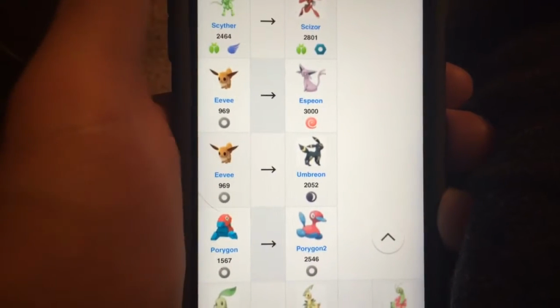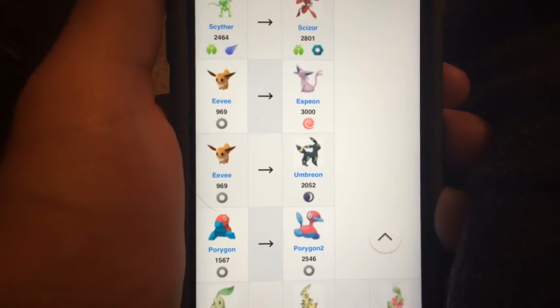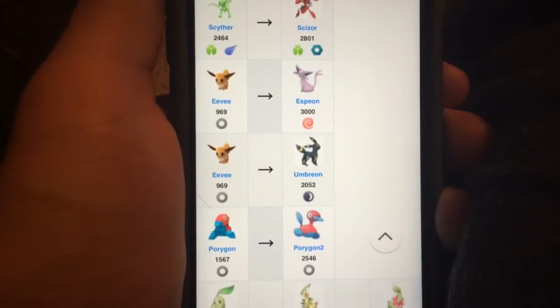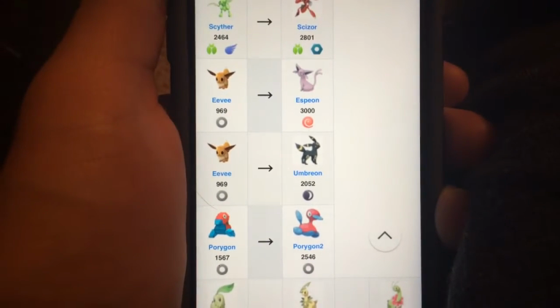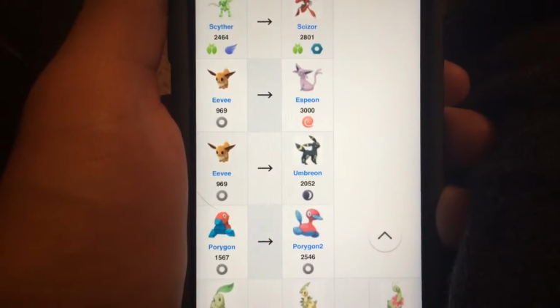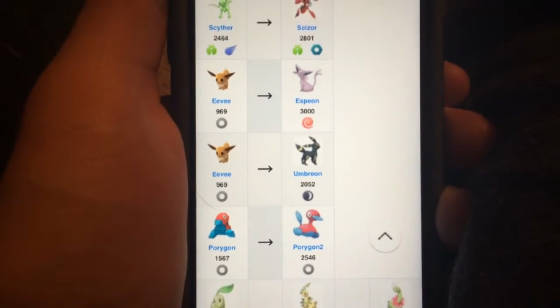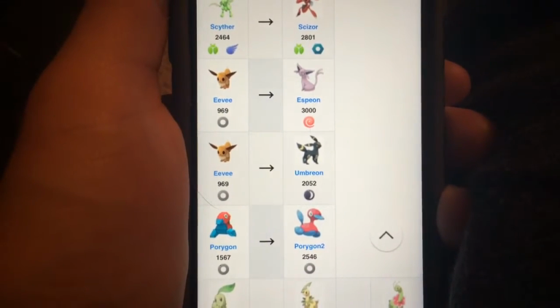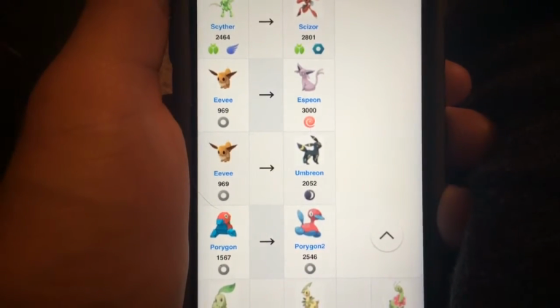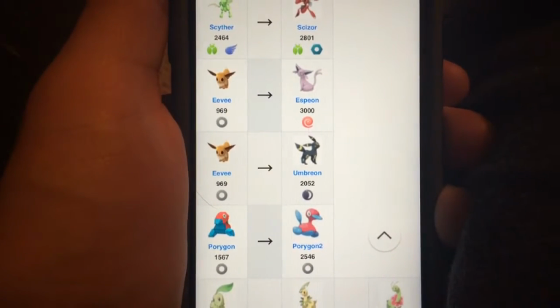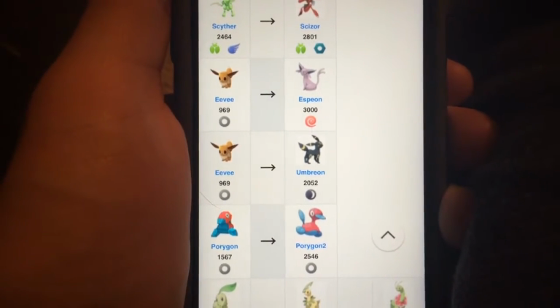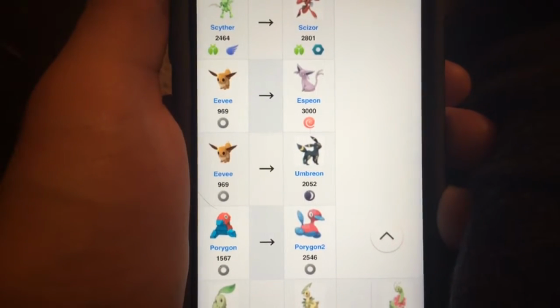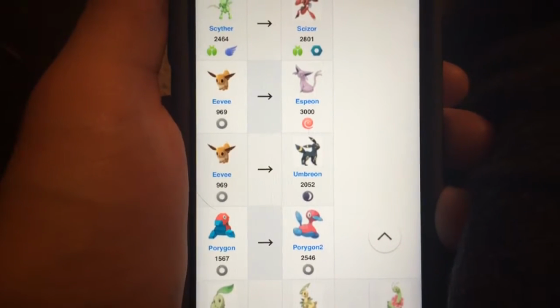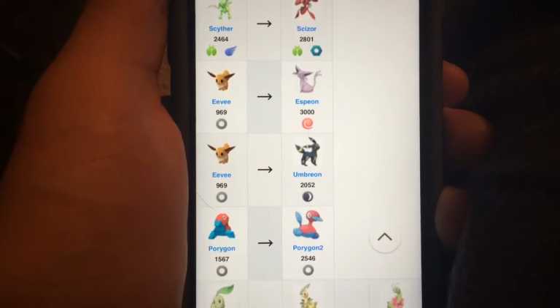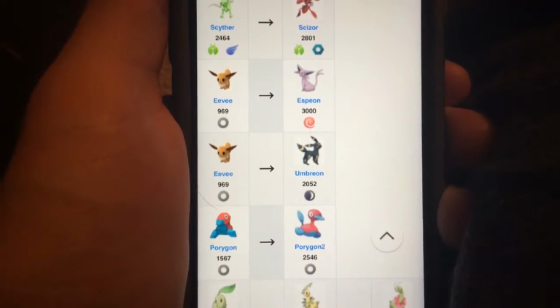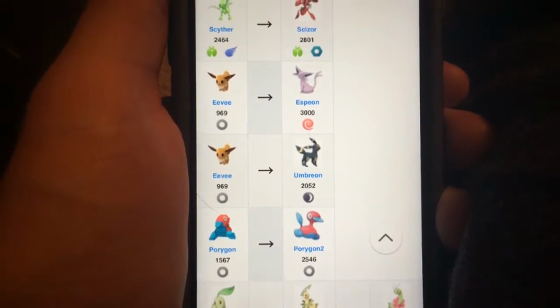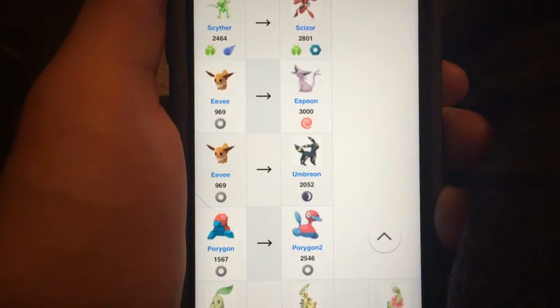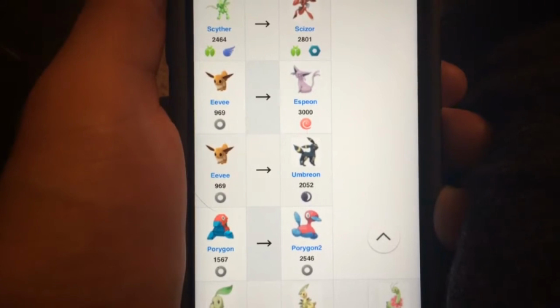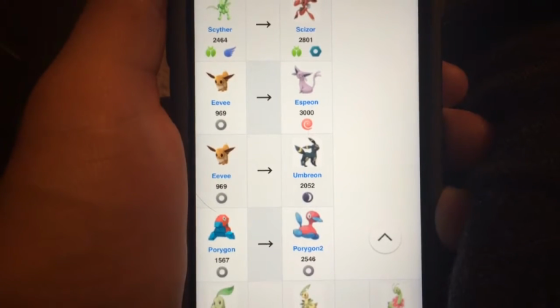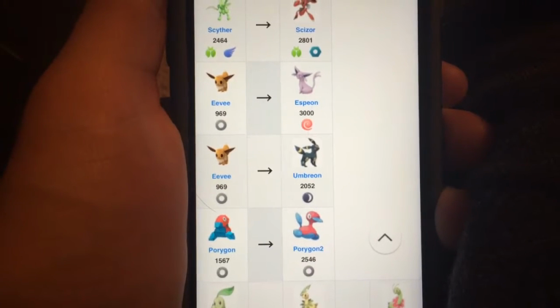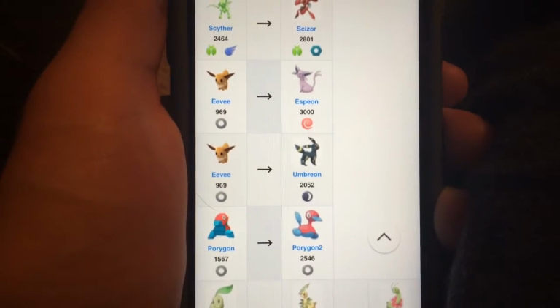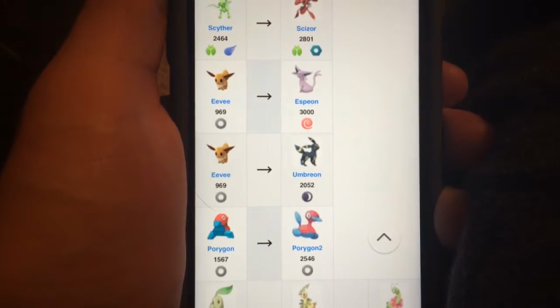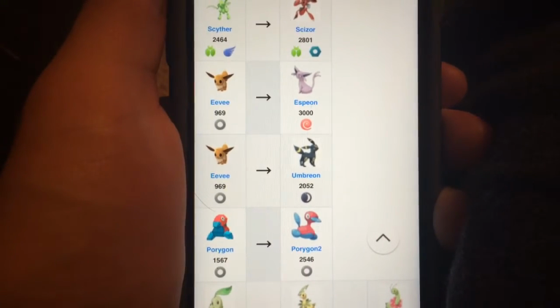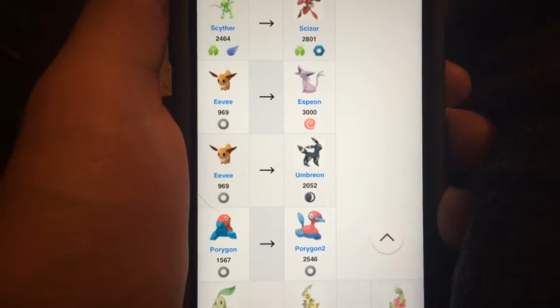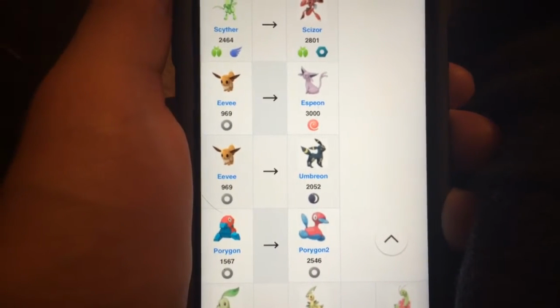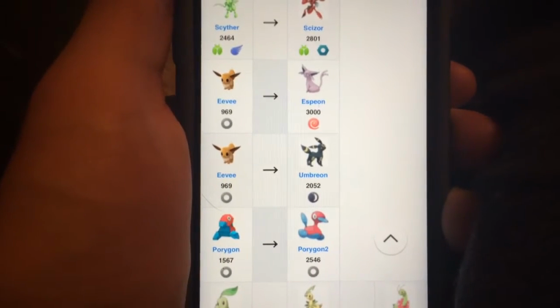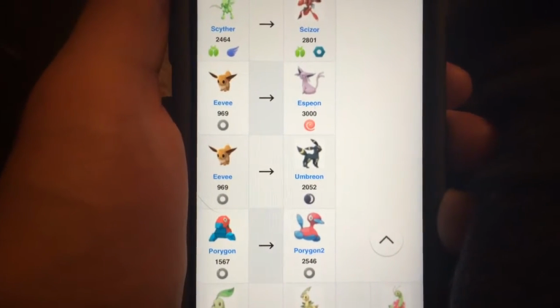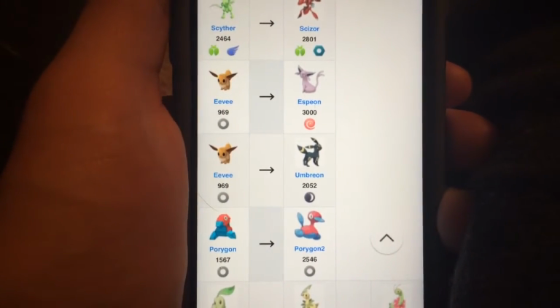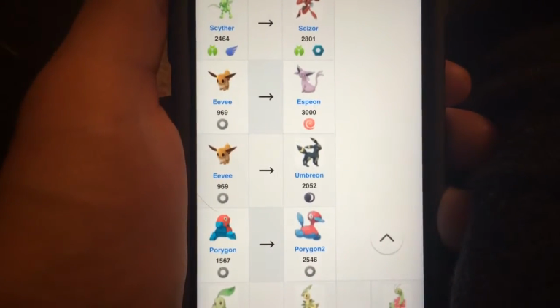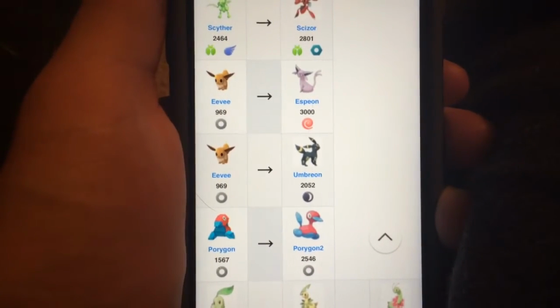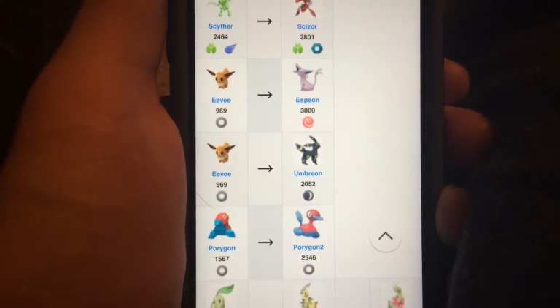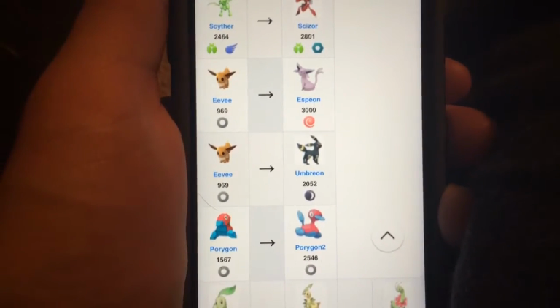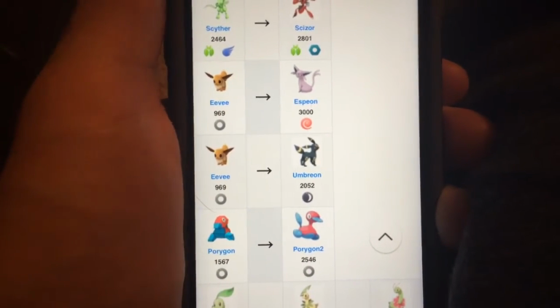You can evolve your Porygon — which is actually really hard to get; you can get it from a 5K egg, I actually got one myself — into the Porygon 2.